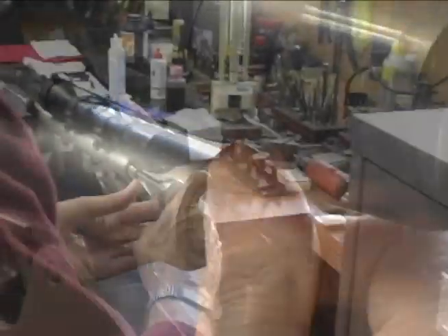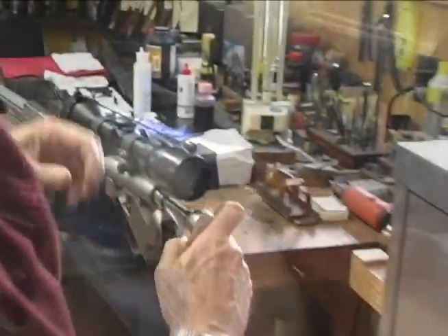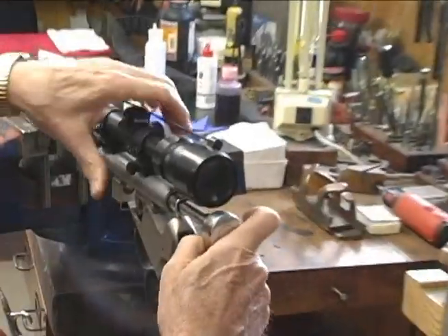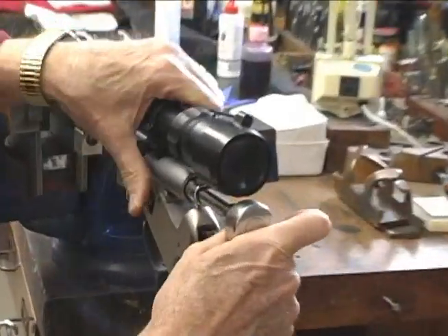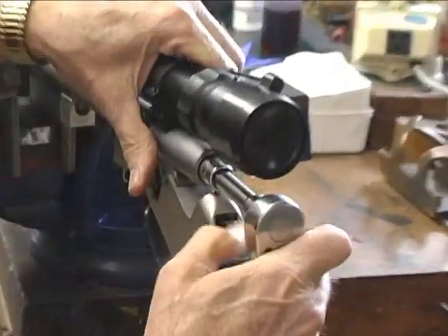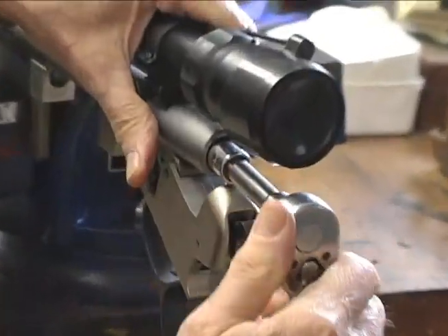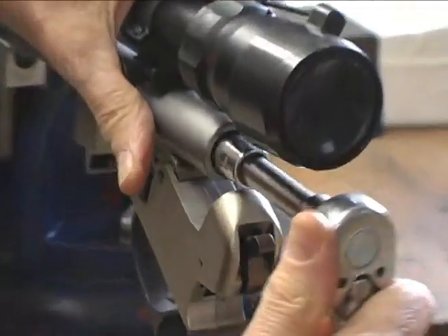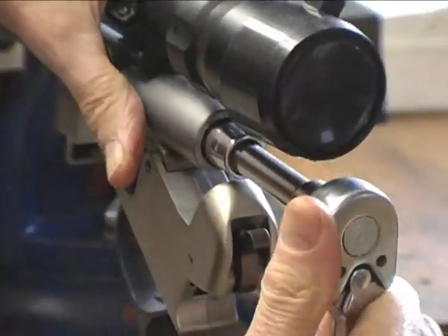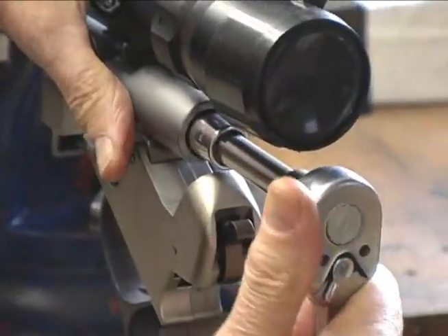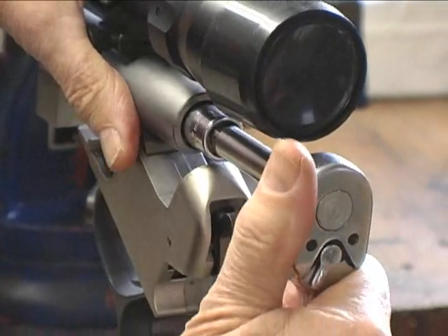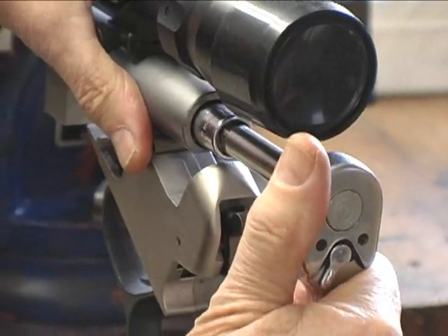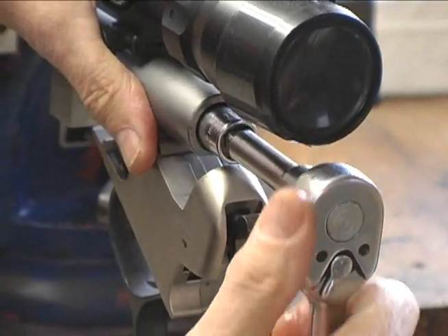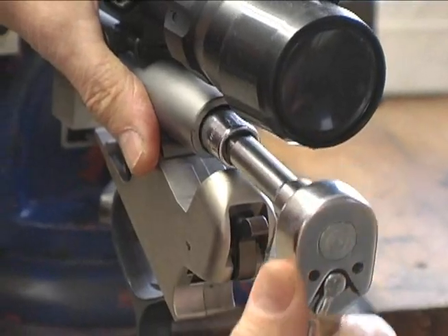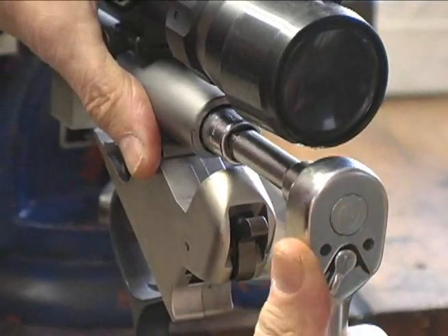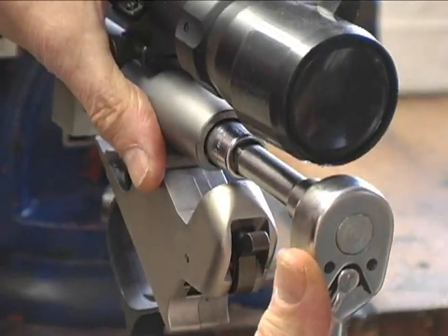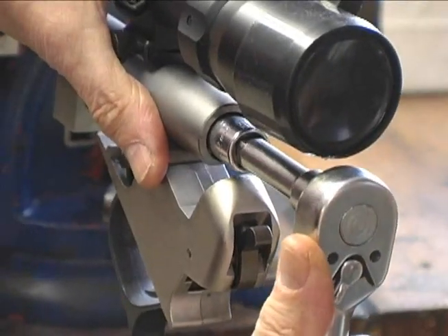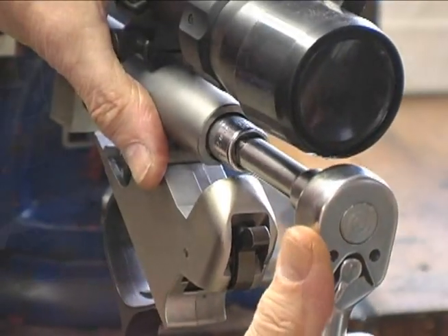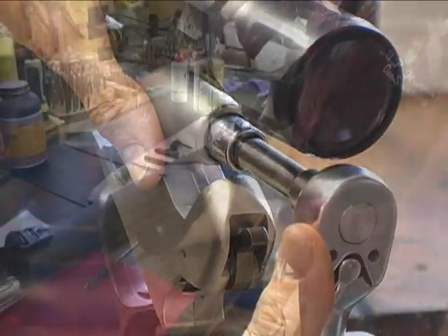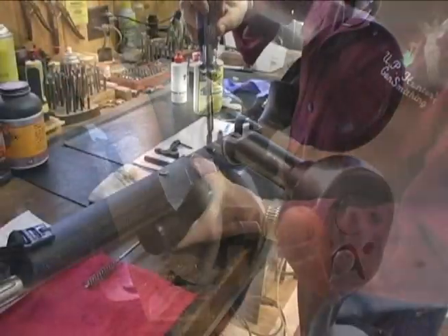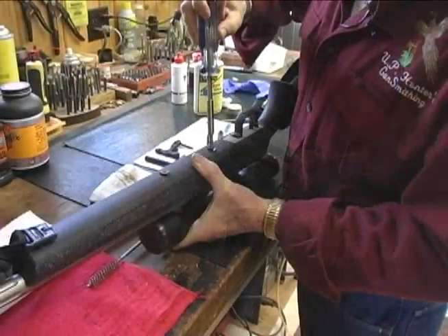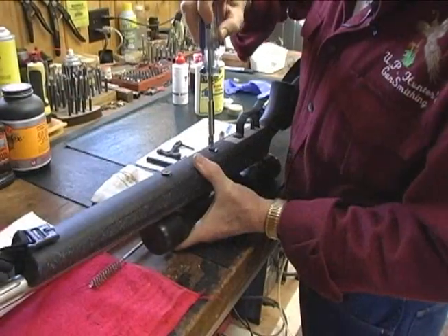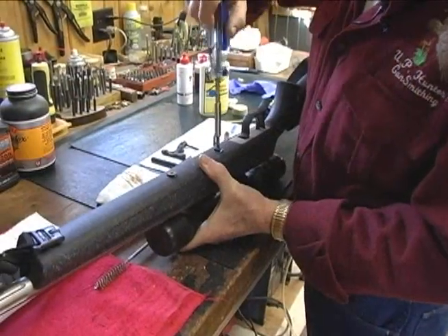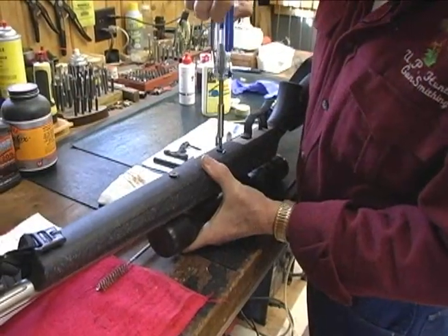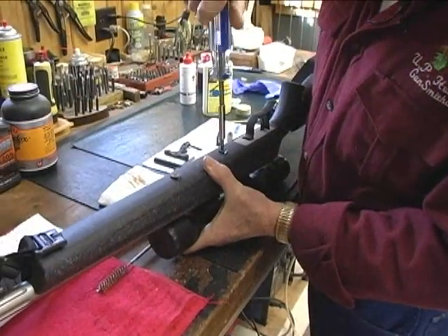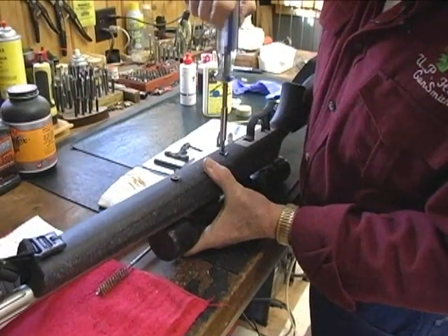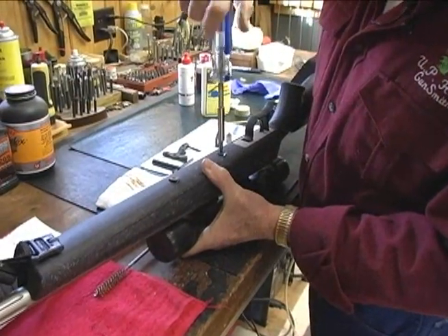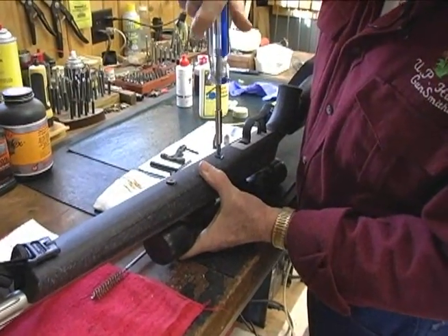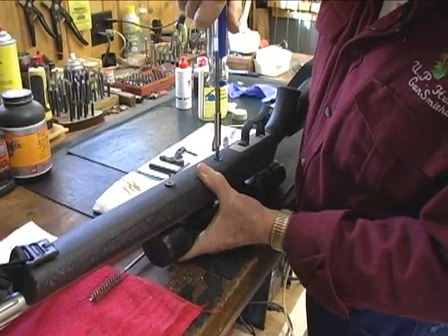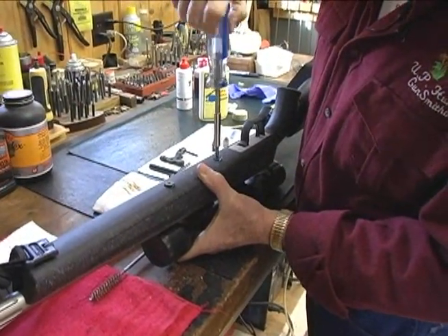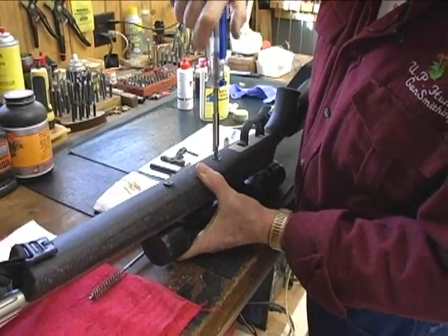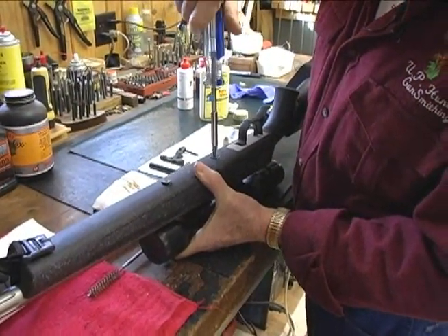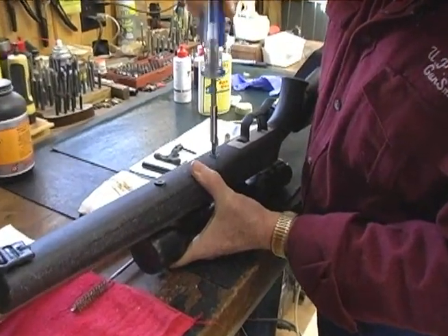Tighten but don't over-tighten your breech plug. Reinstall it in your stock and you're good to go.